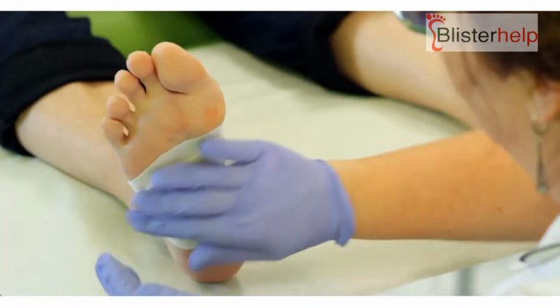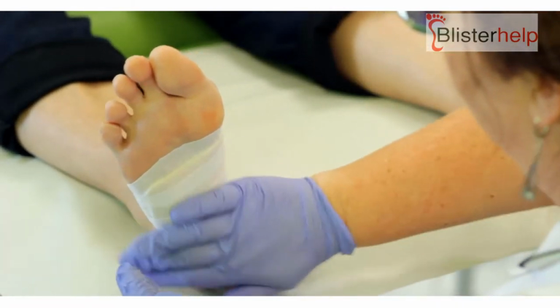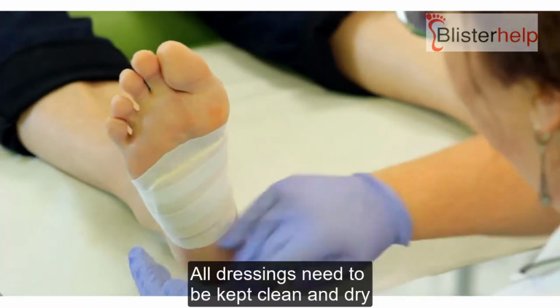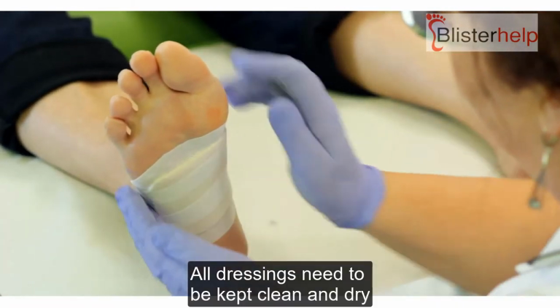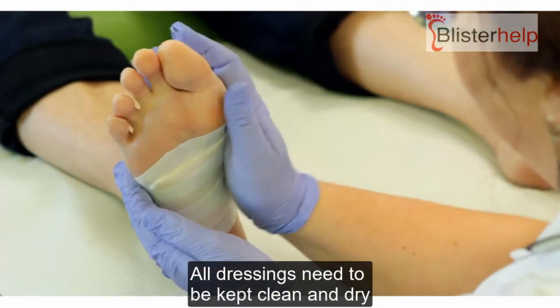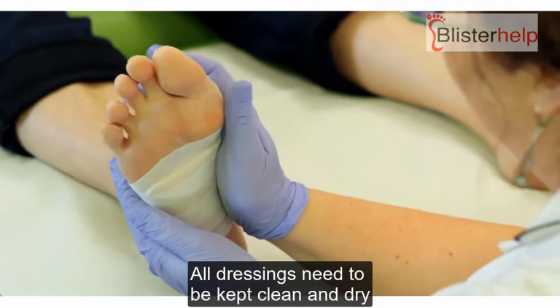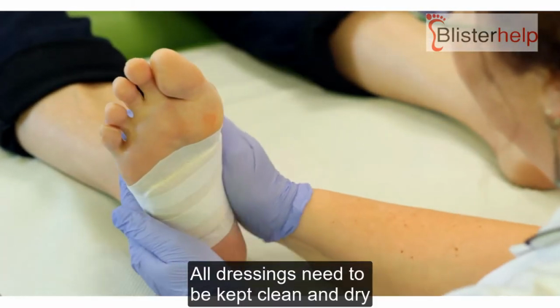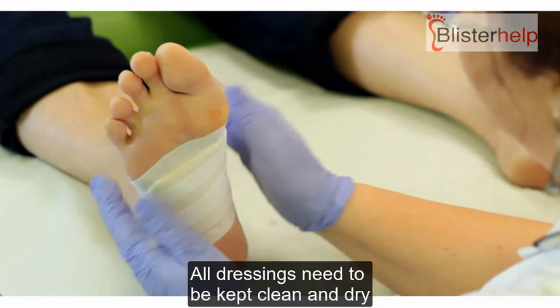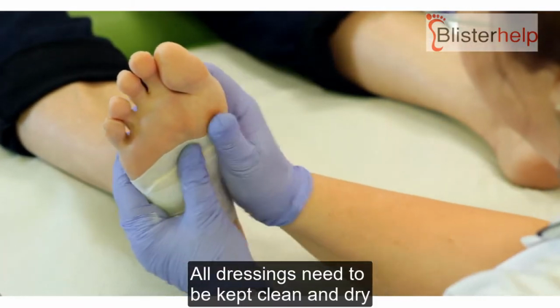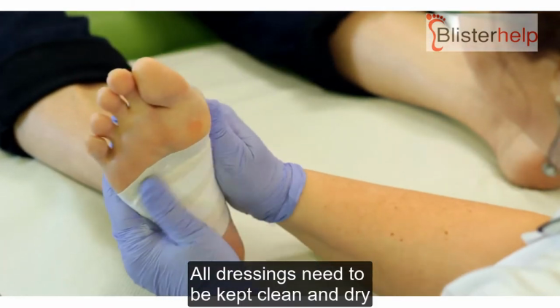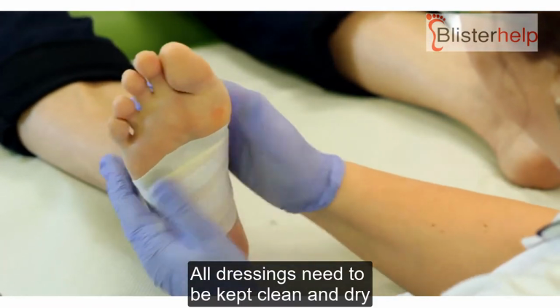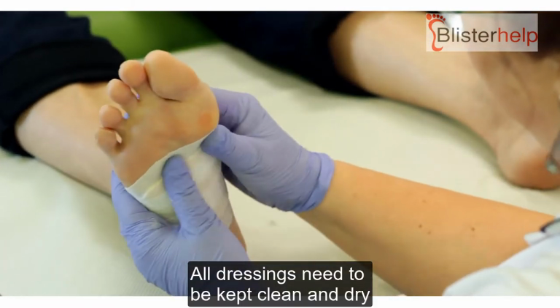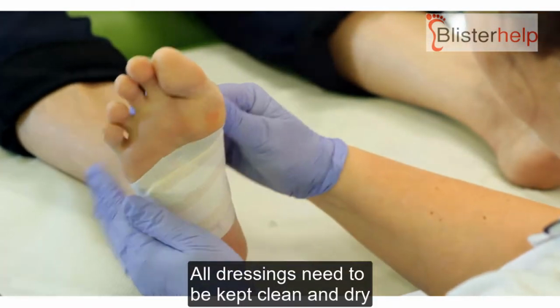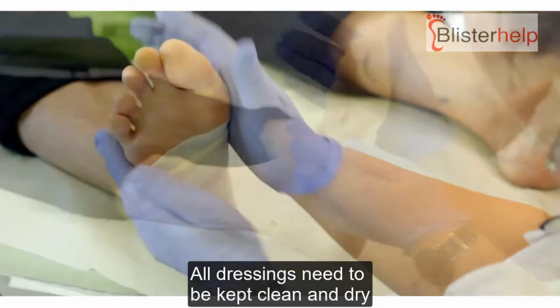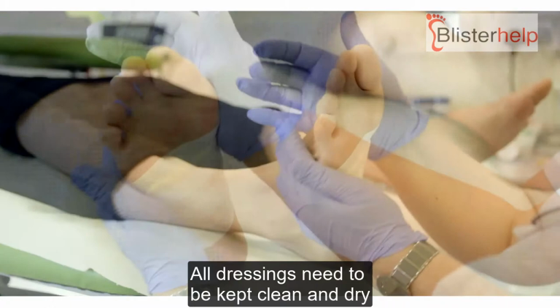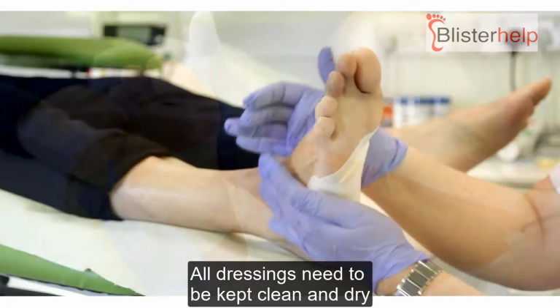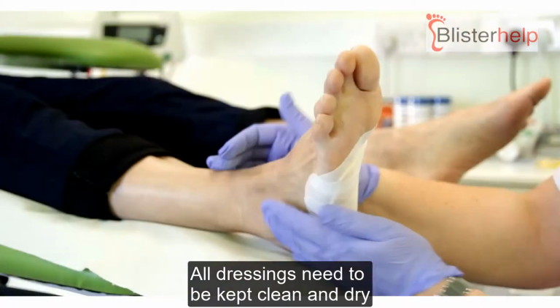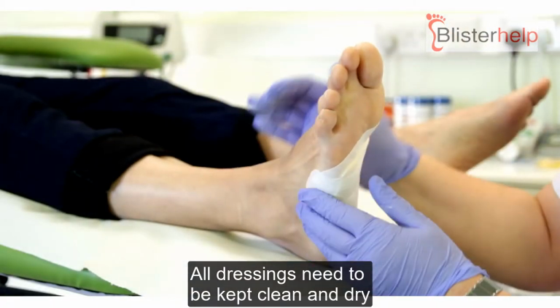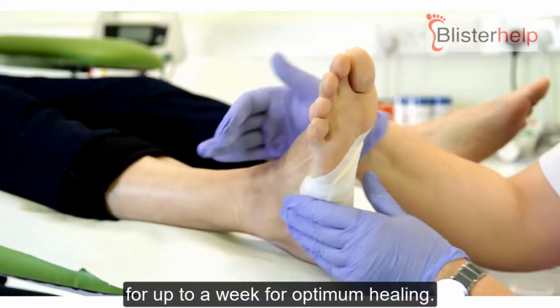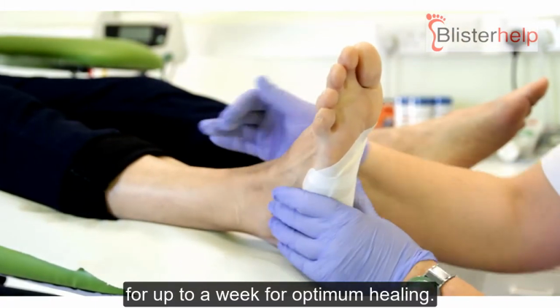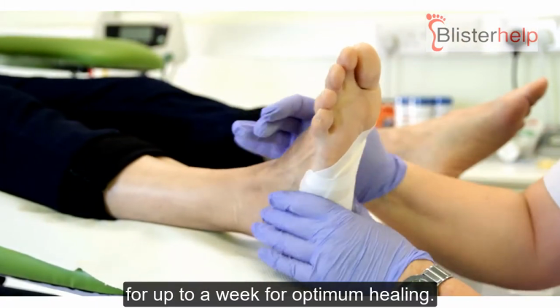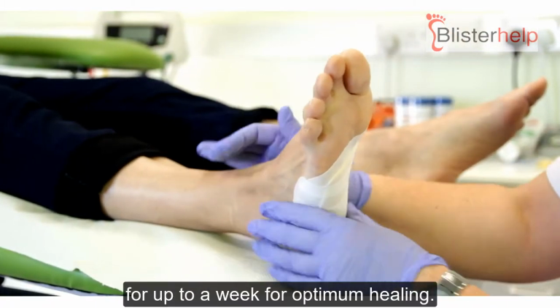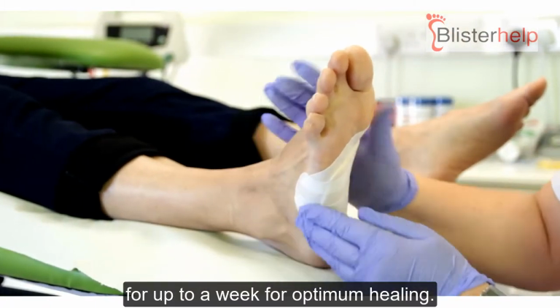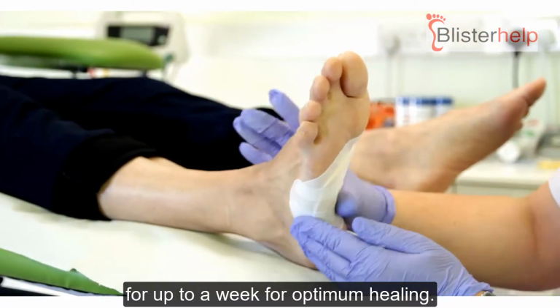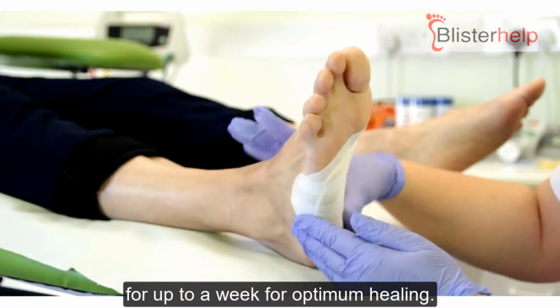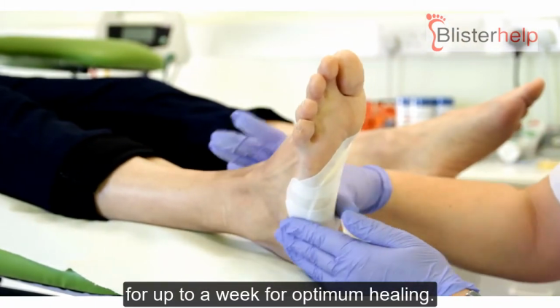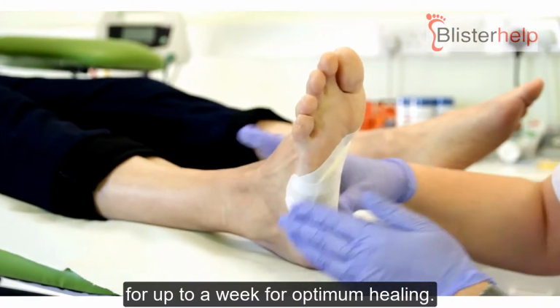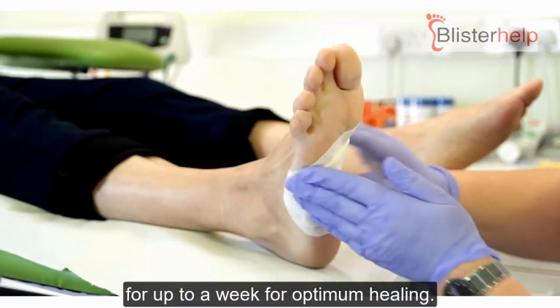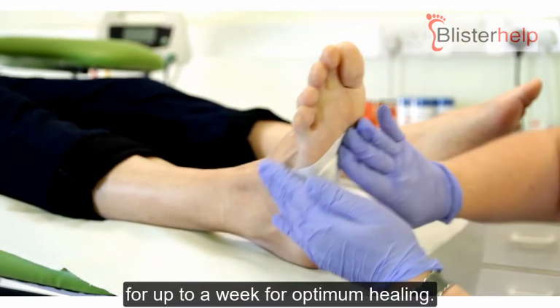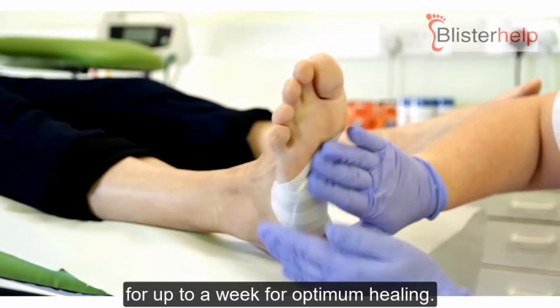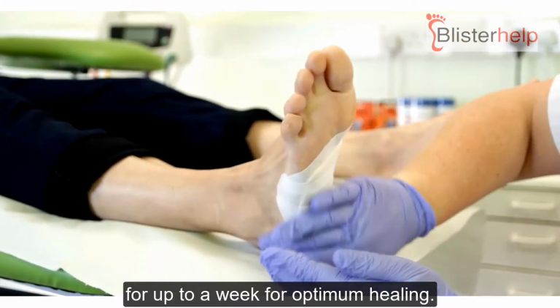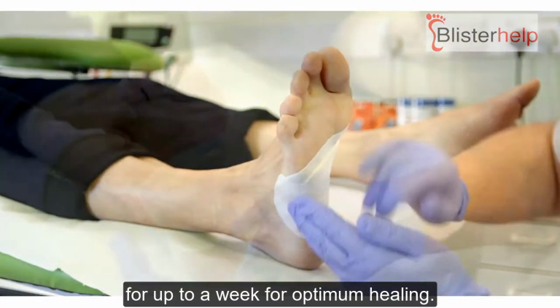All dressings need to be kept clean and dry for up to a week for optimal healing.